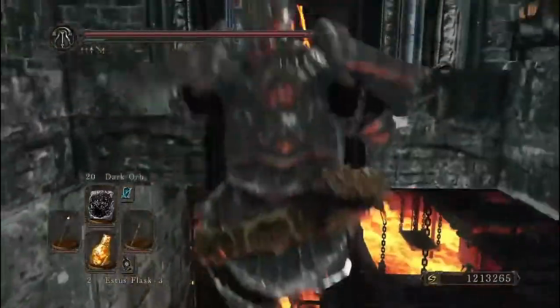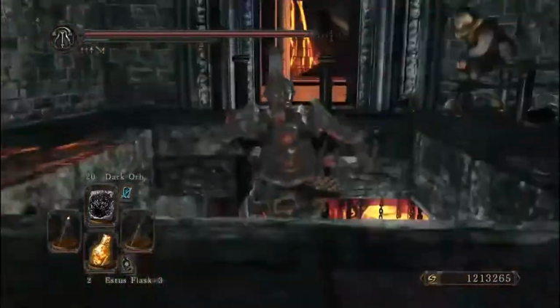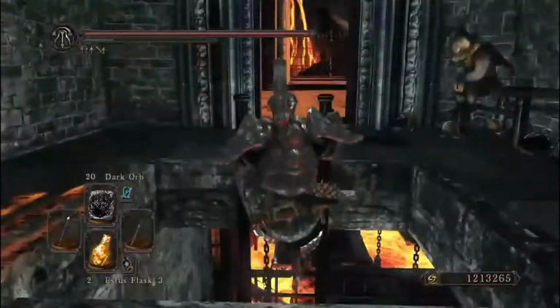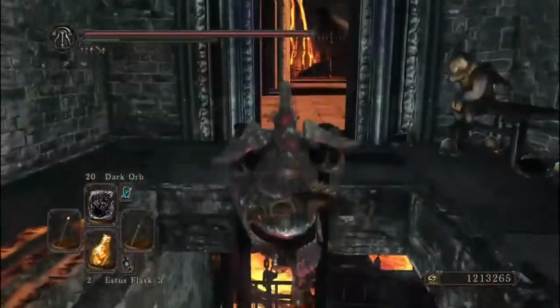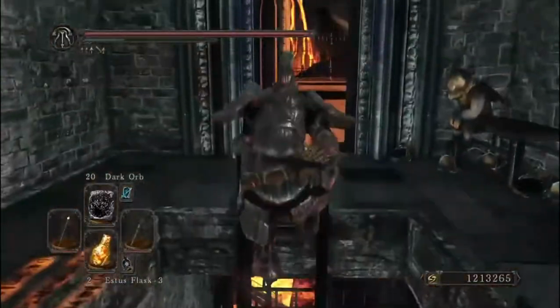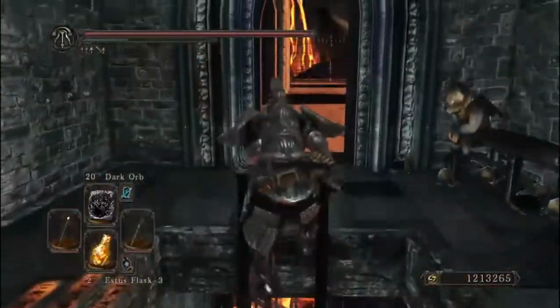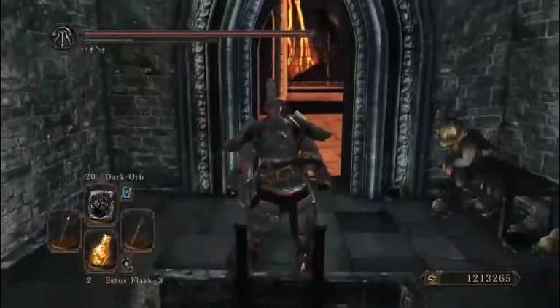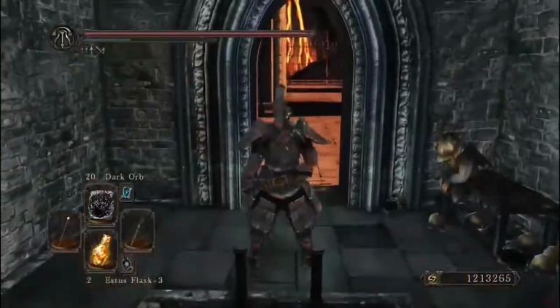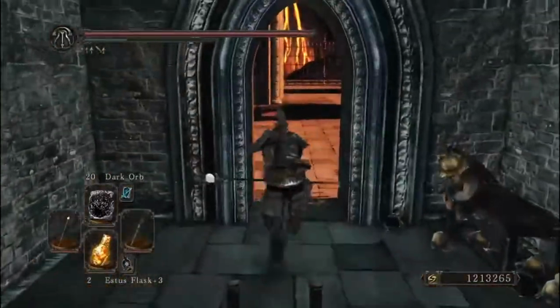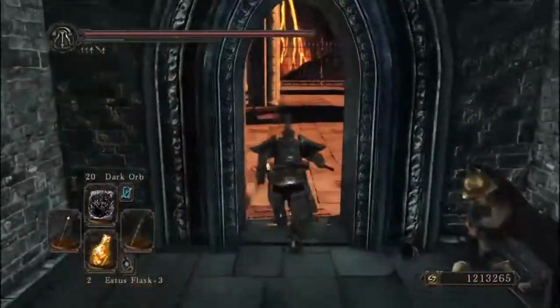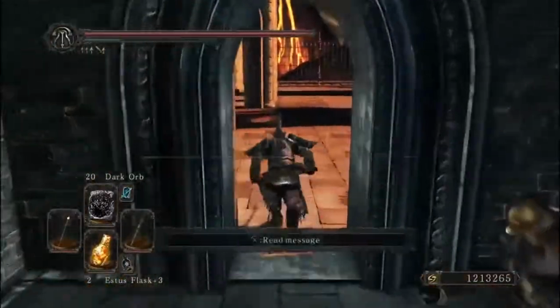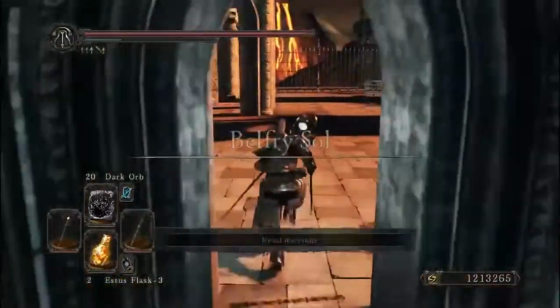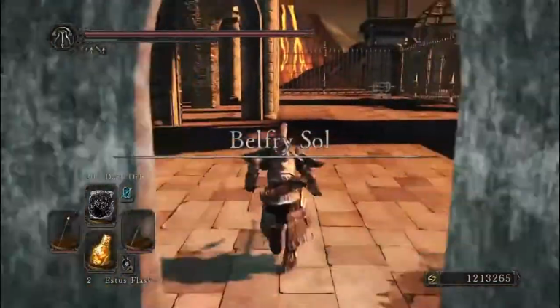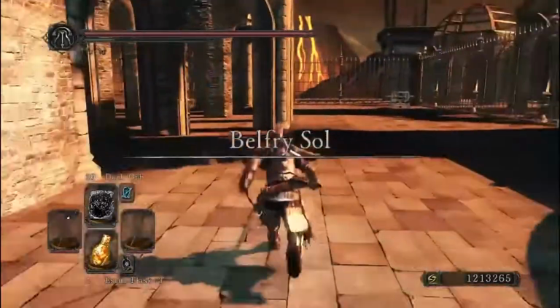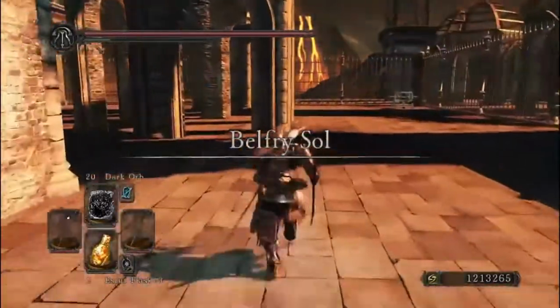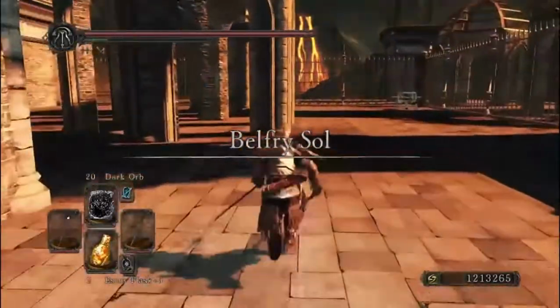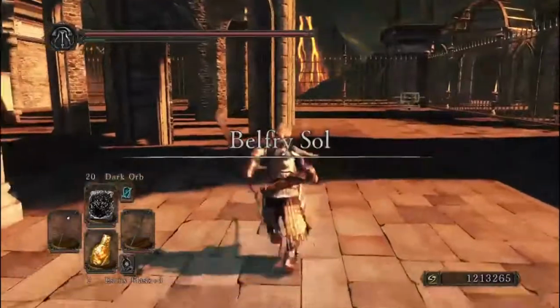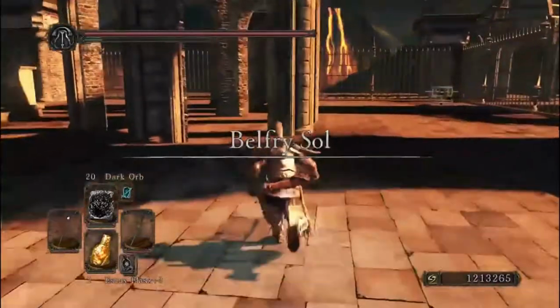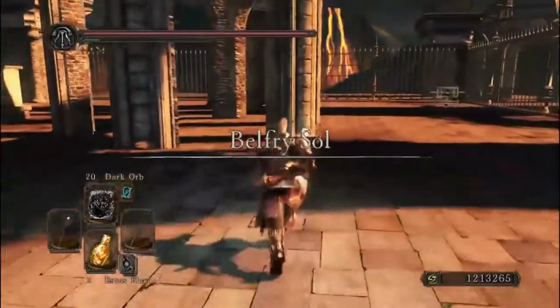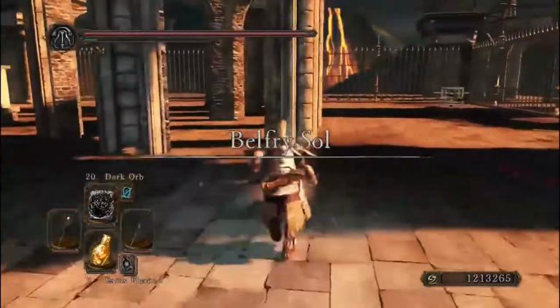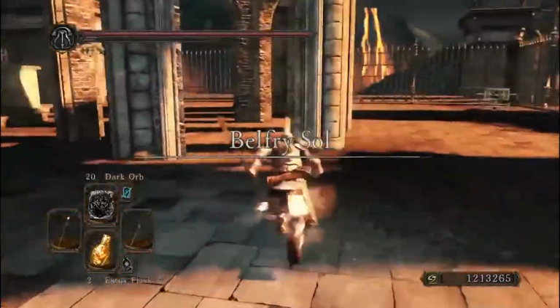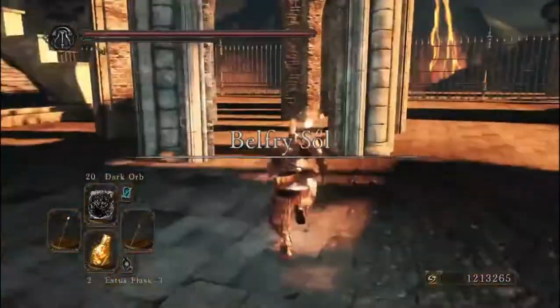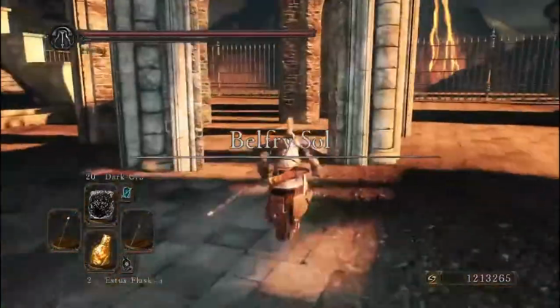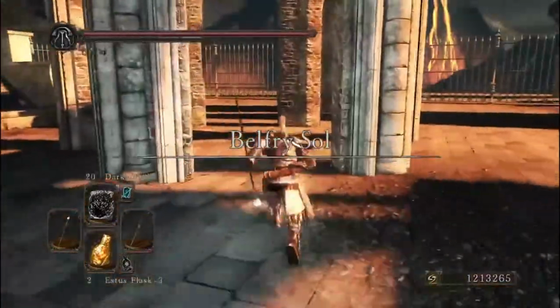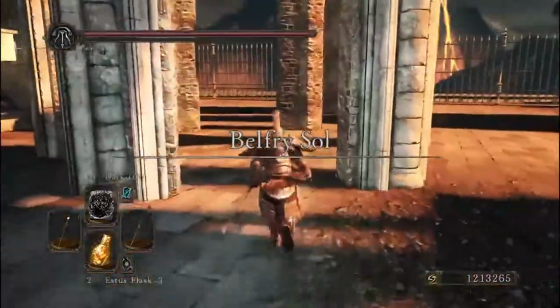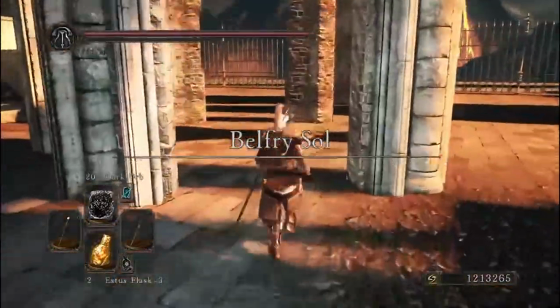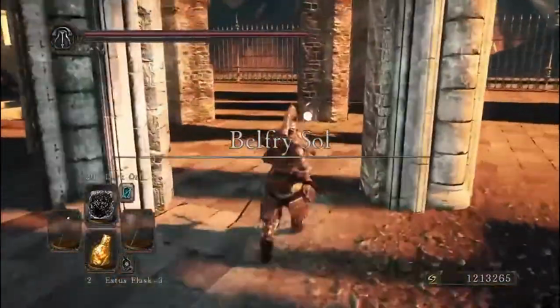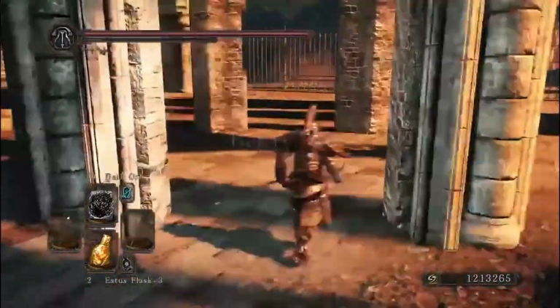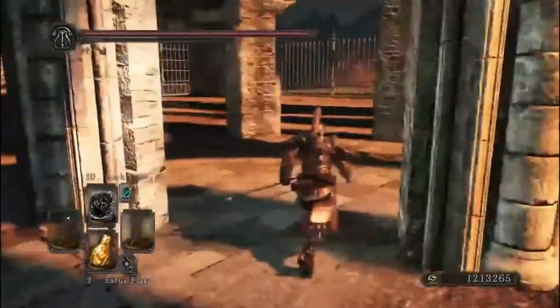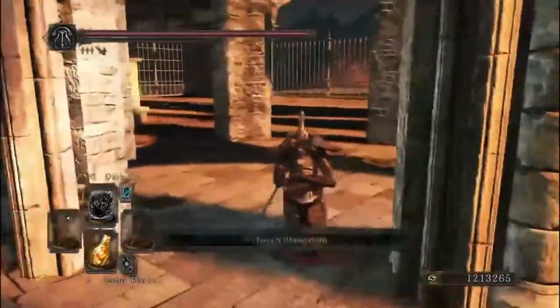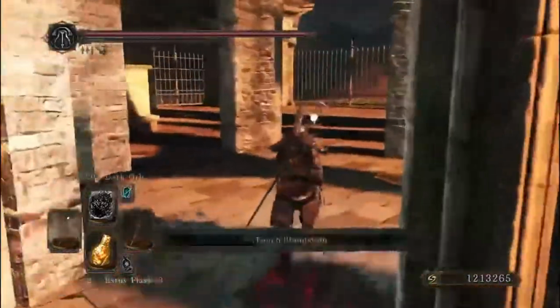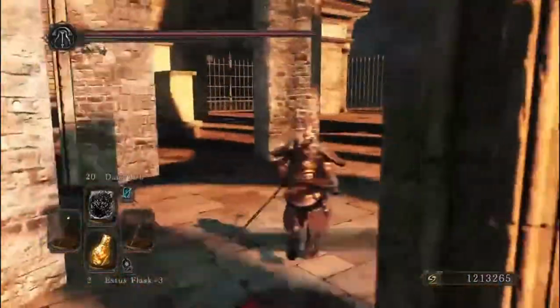All Hidden Weapon does — it doesn't affect your damage, doesn't affect any of that. All it does is make your weapon invisible.